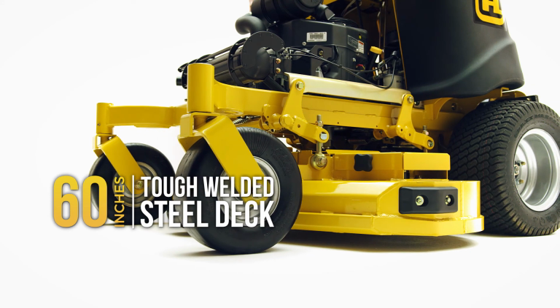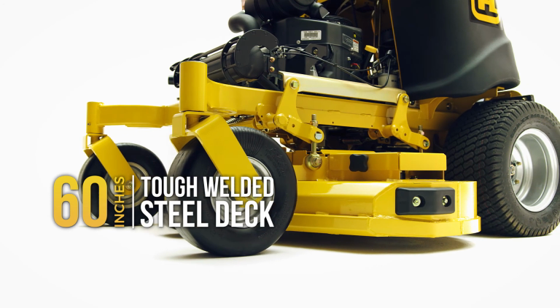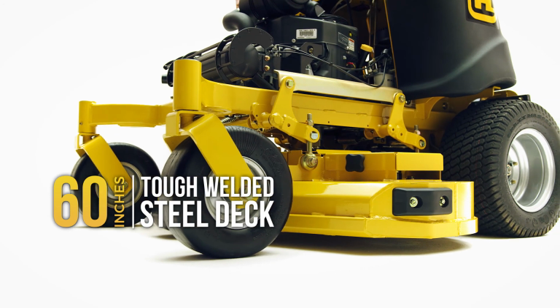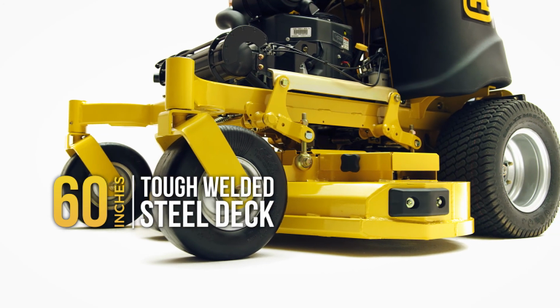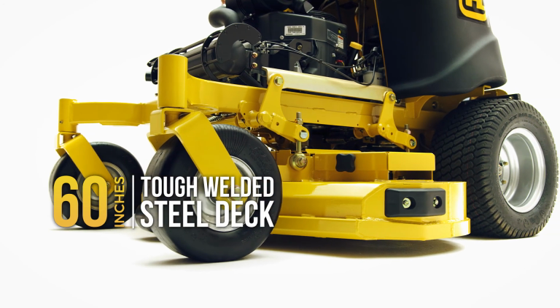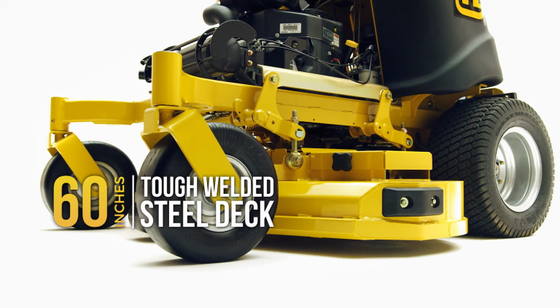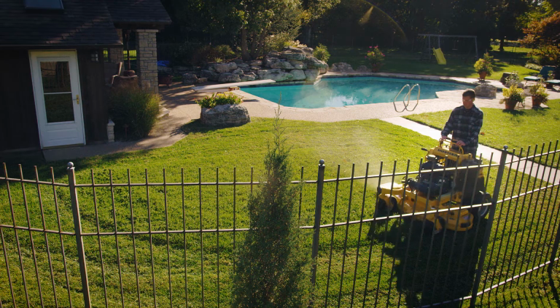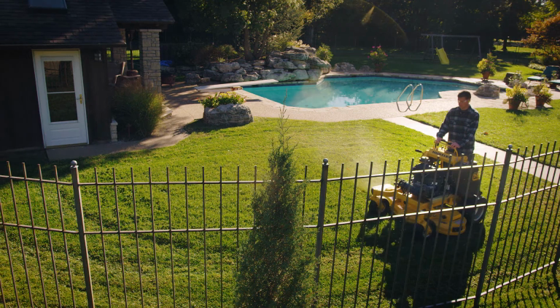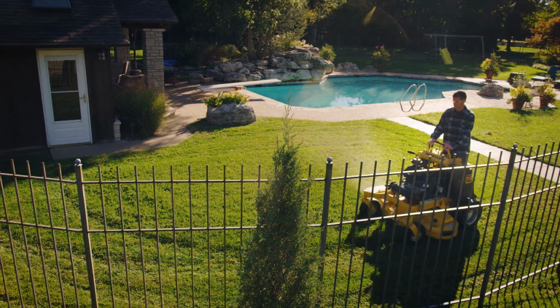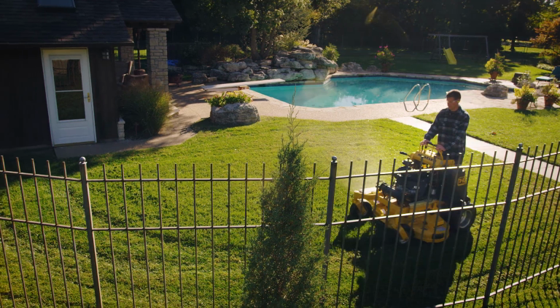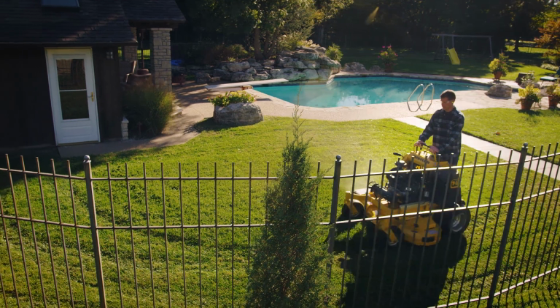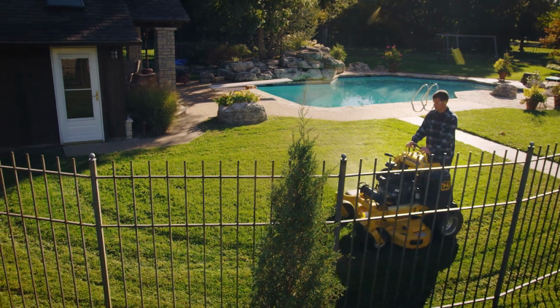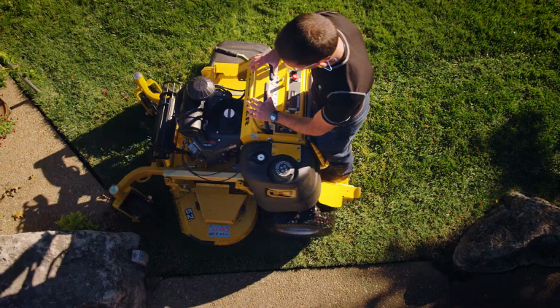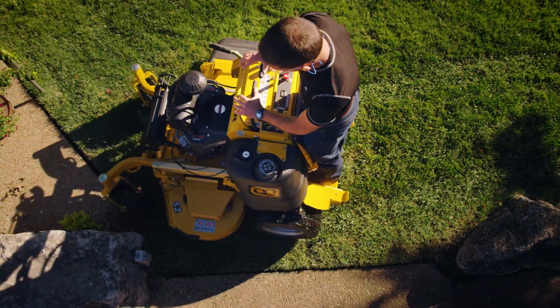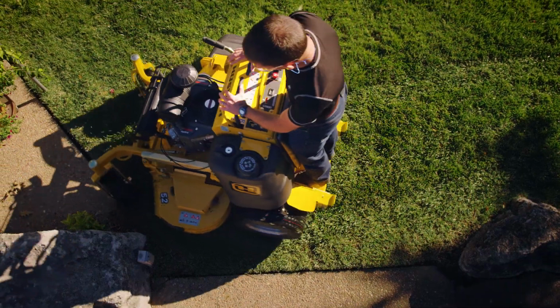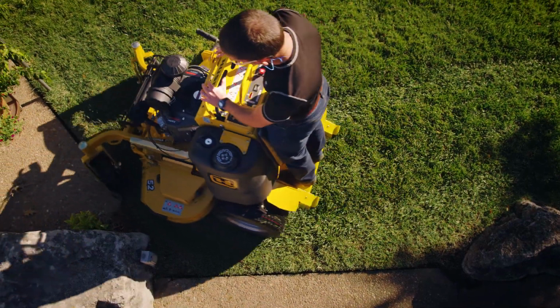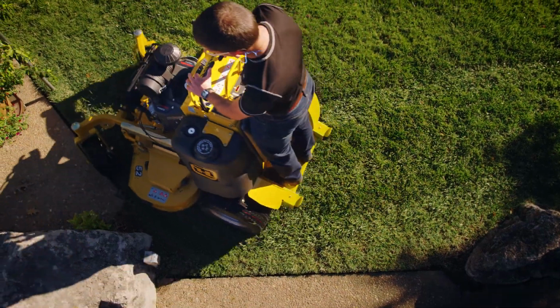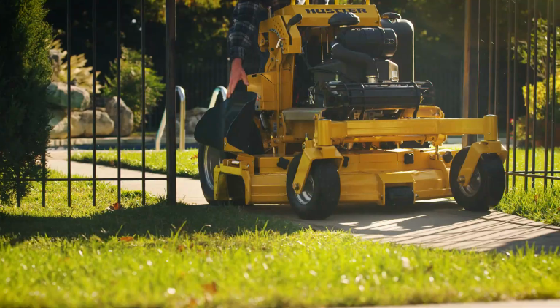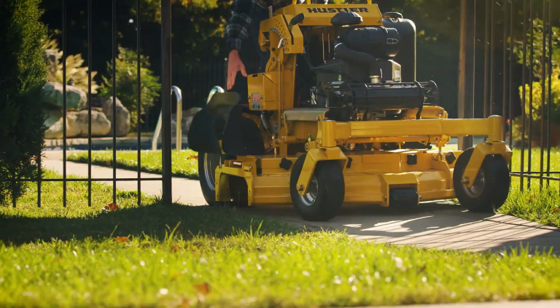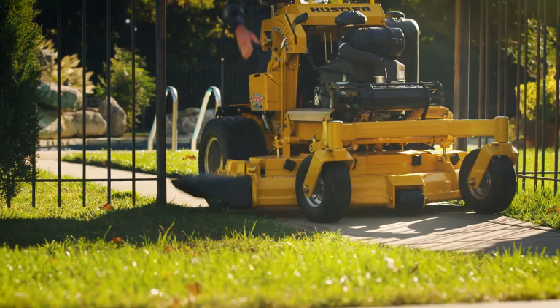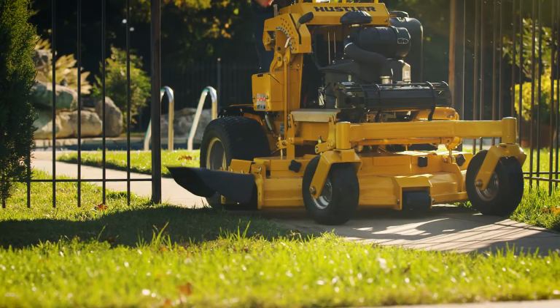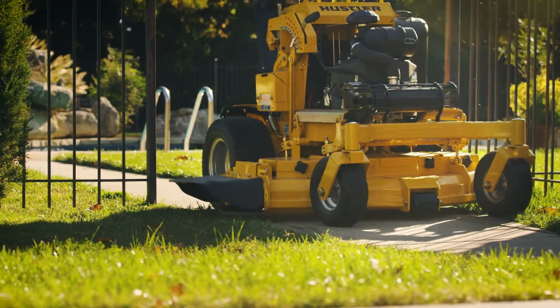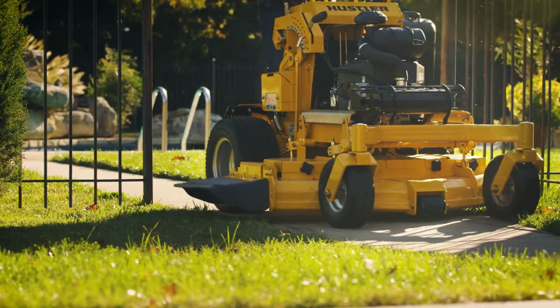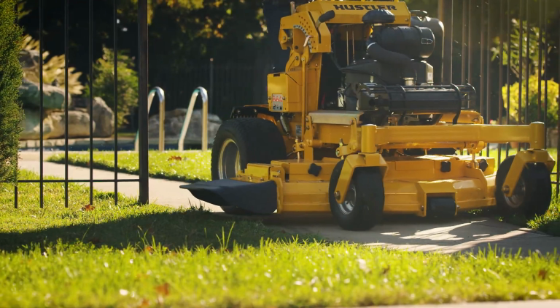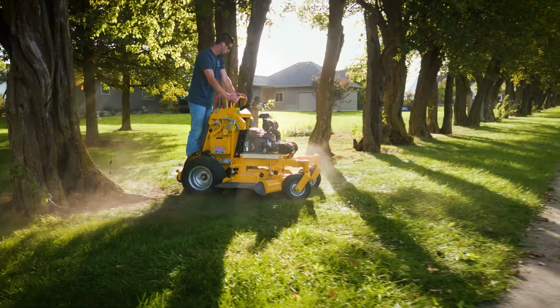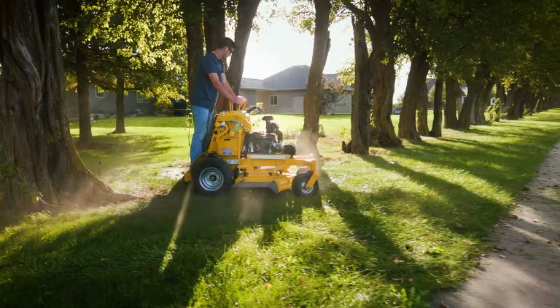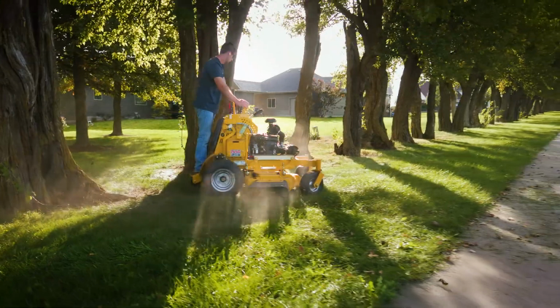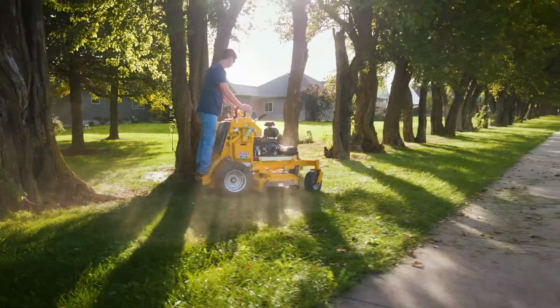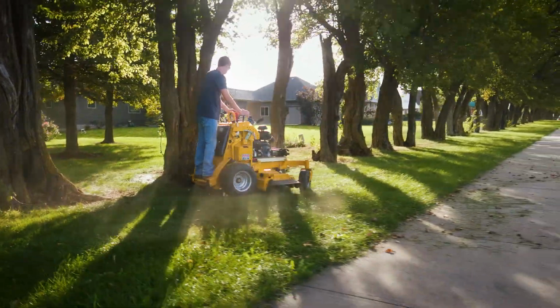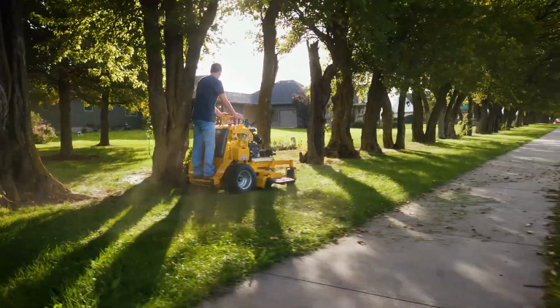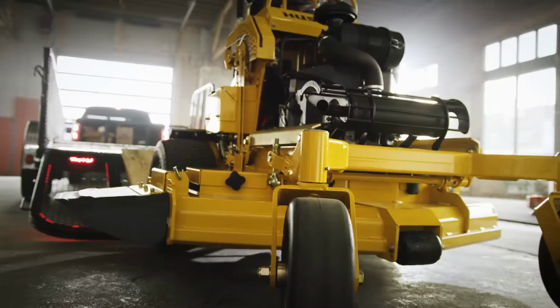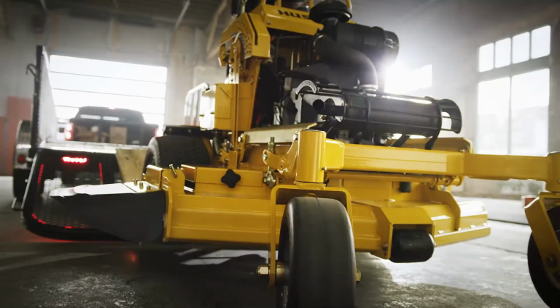The Super S's smaller footprint and various deck sizes allow you to easily navigate tight spaces and fit more mowers on a trailer.